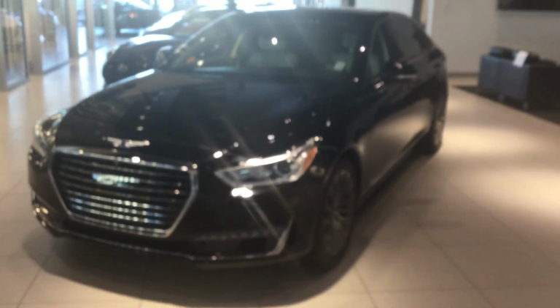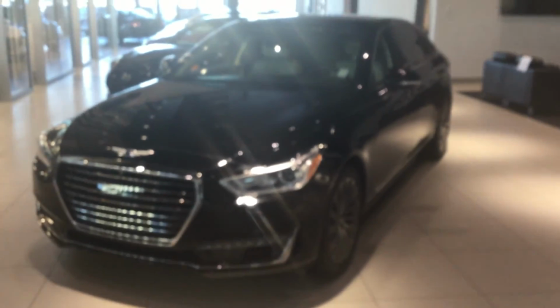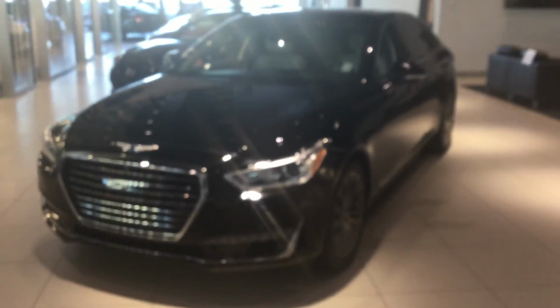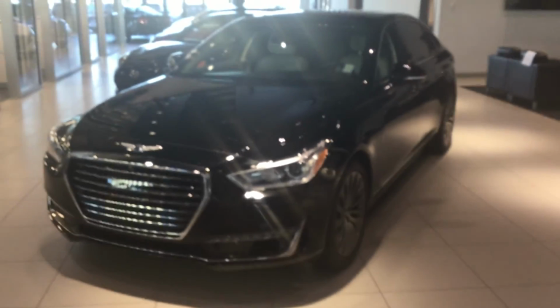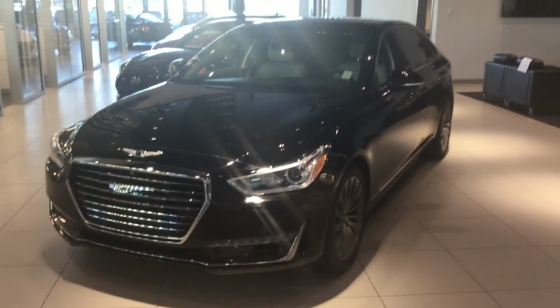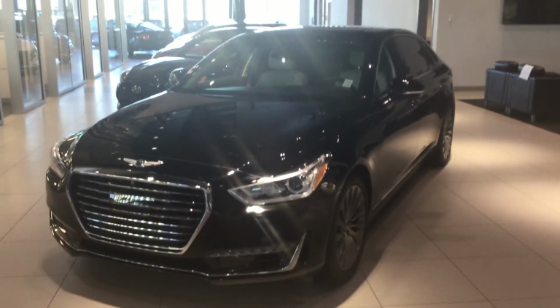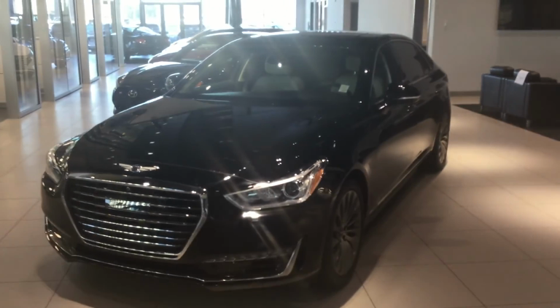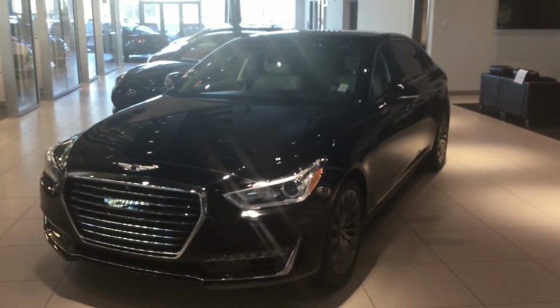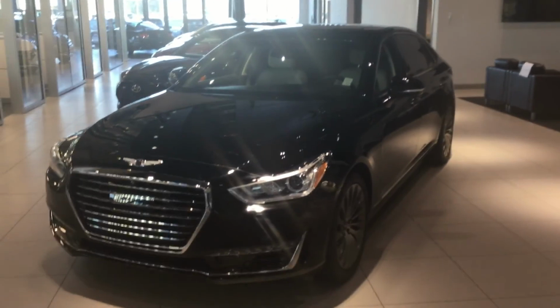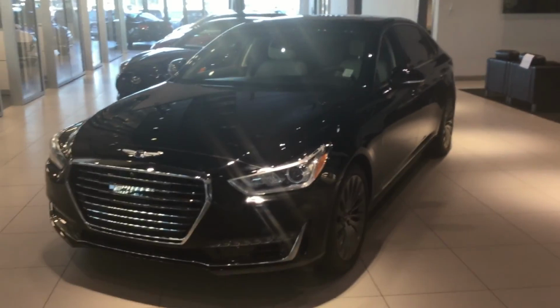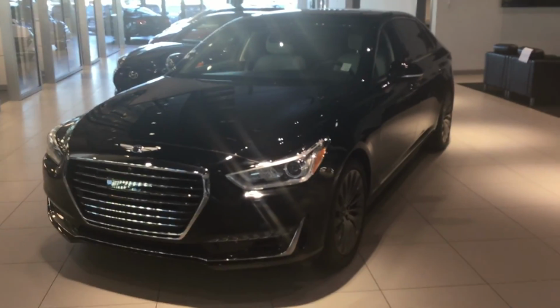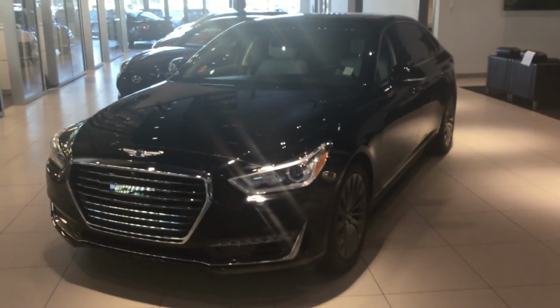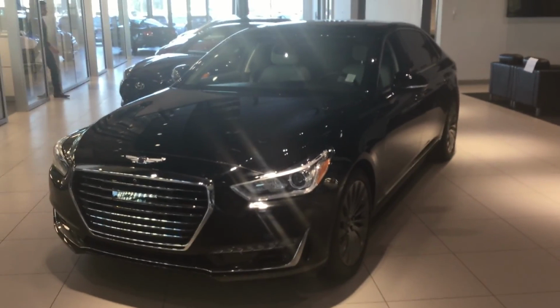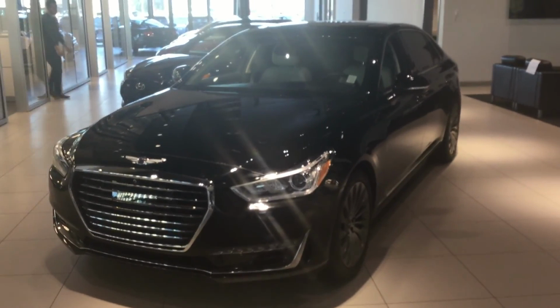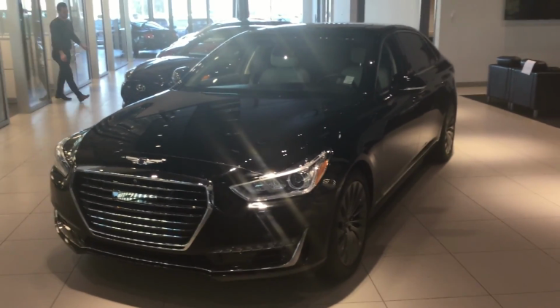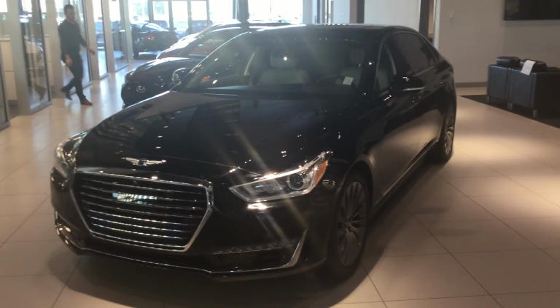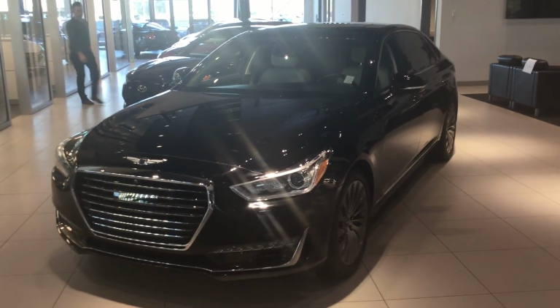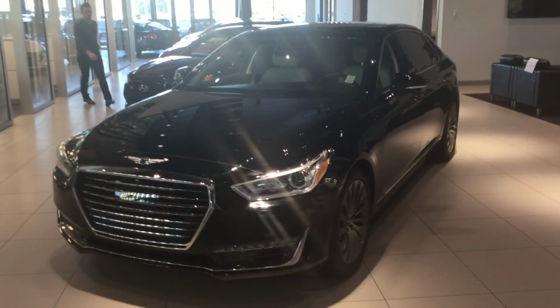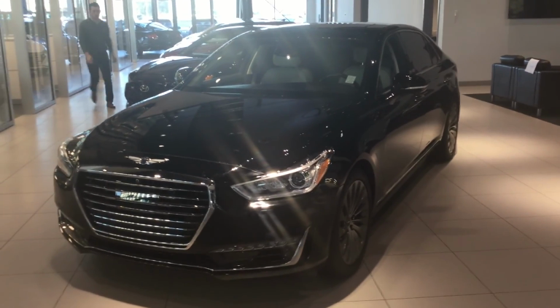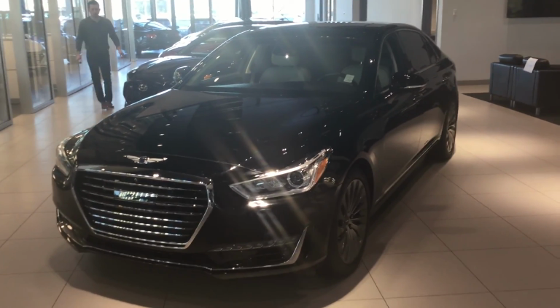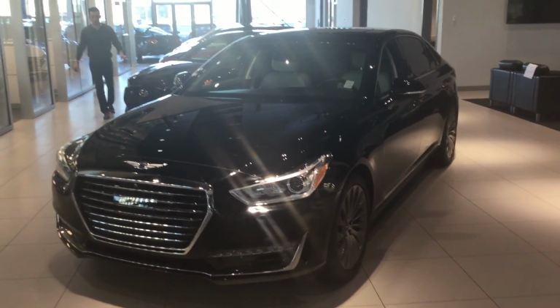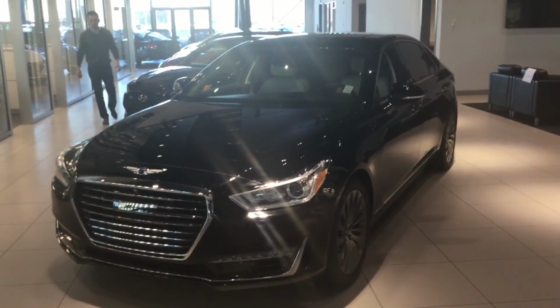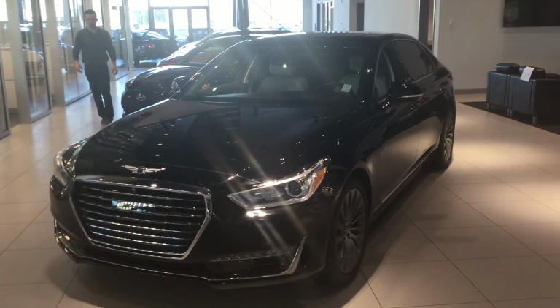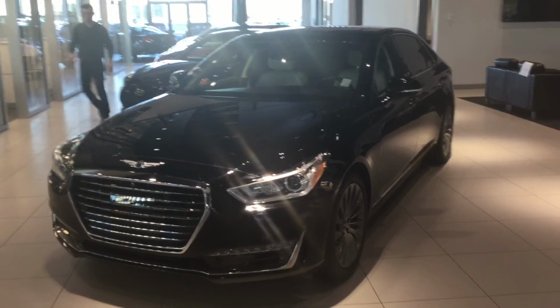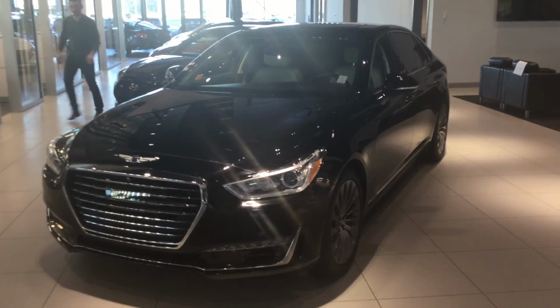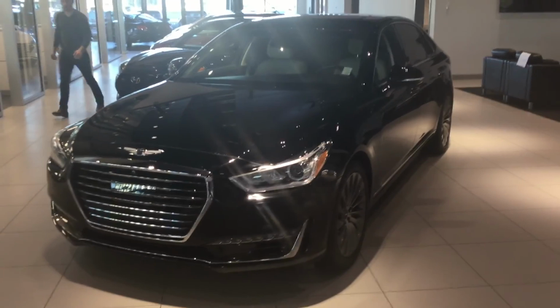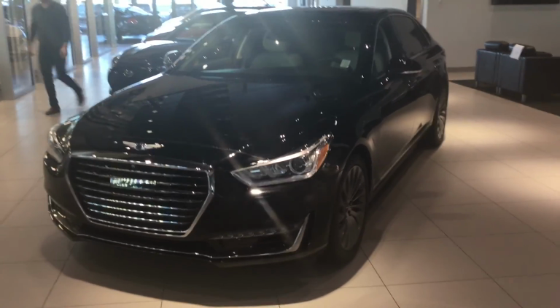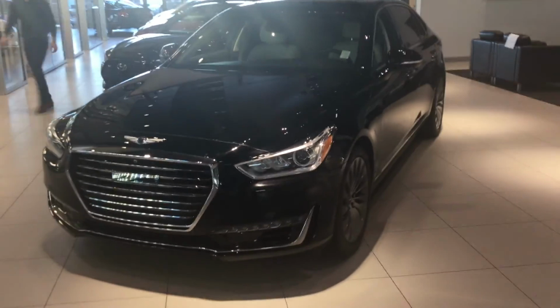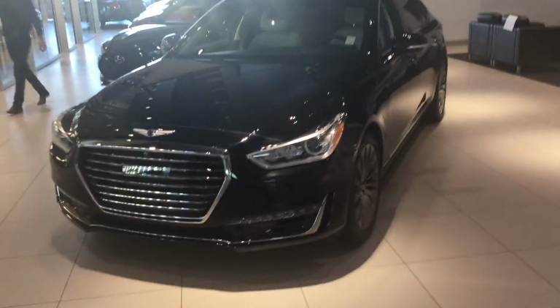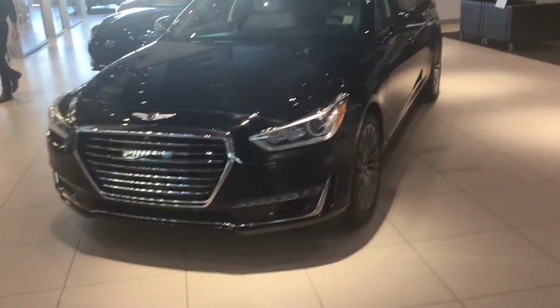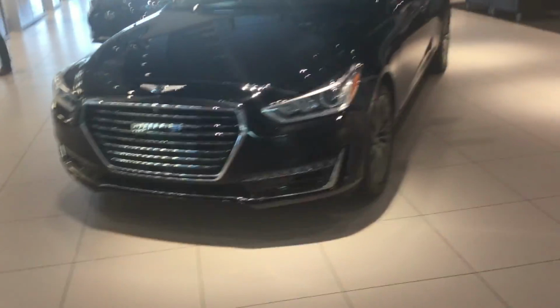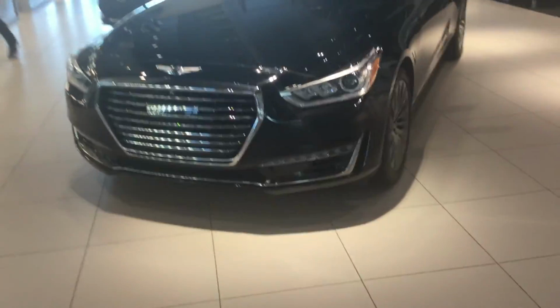Hey, this is Batey here with River City Hyundai. I just wanted to show you a 2017 Hyundai Genesis G90 that you inquired on.